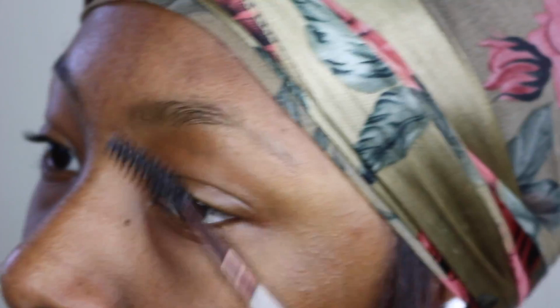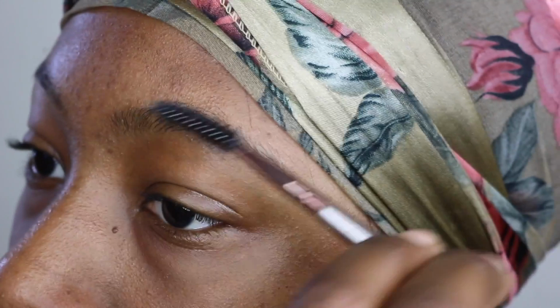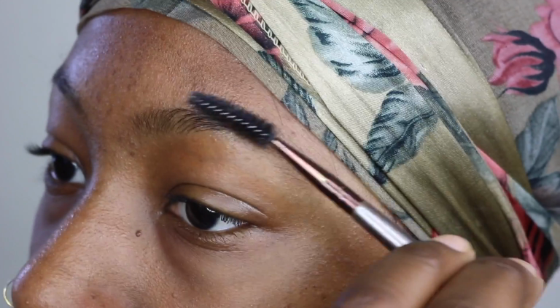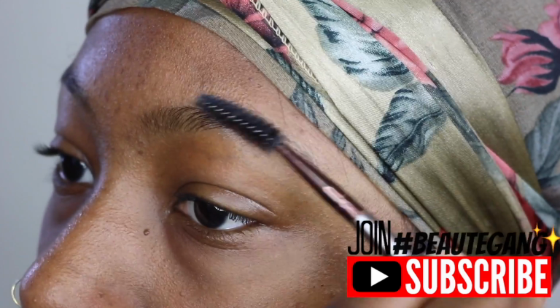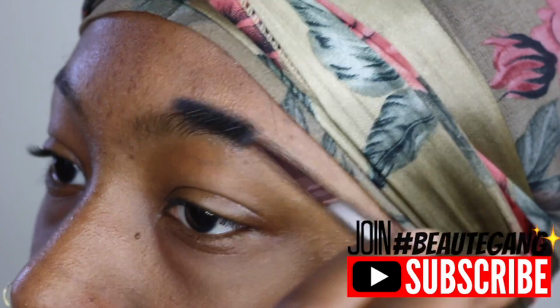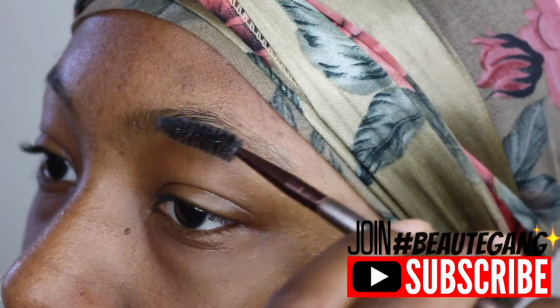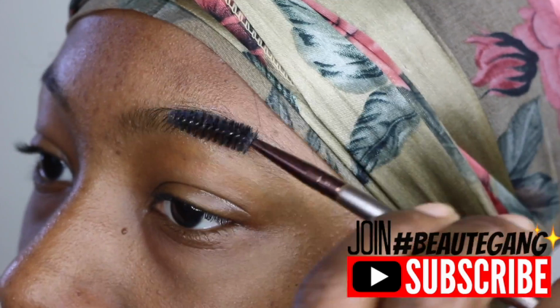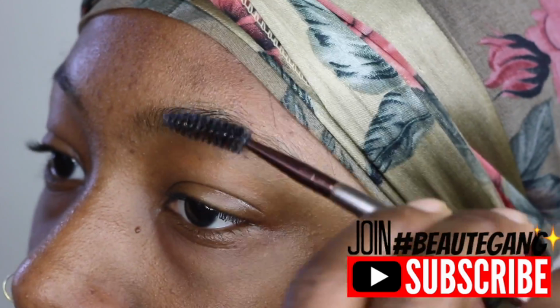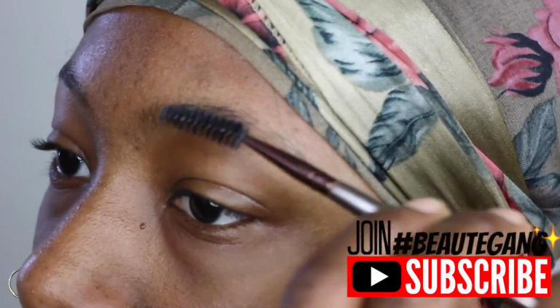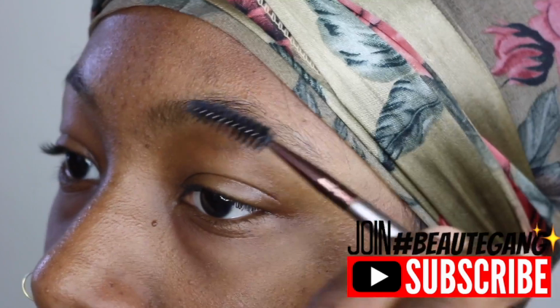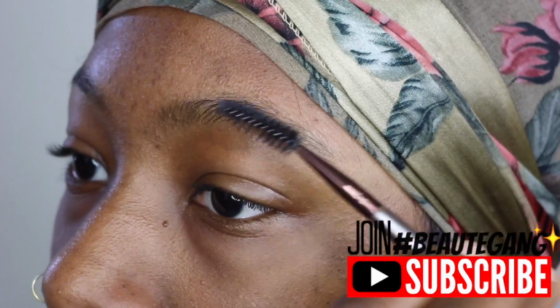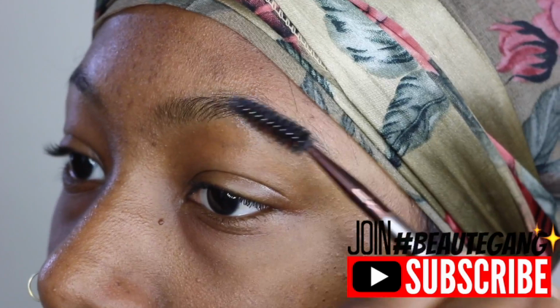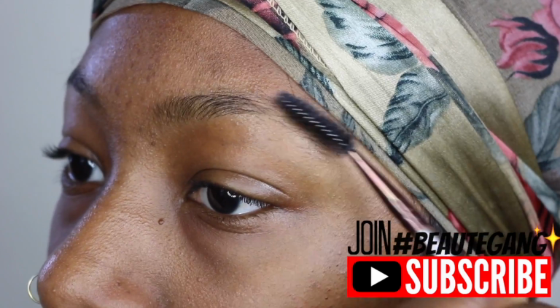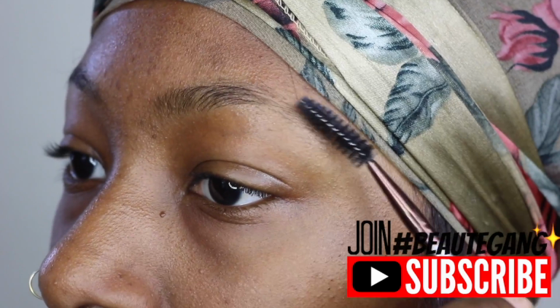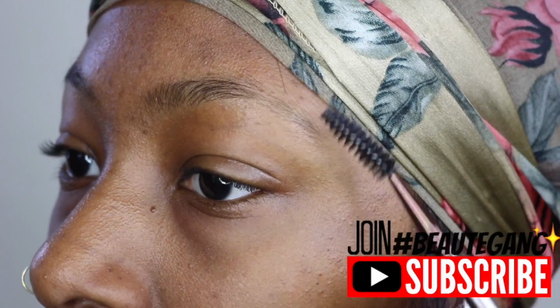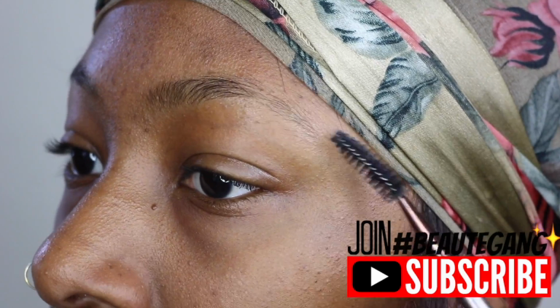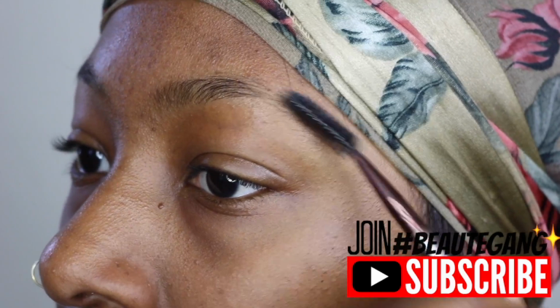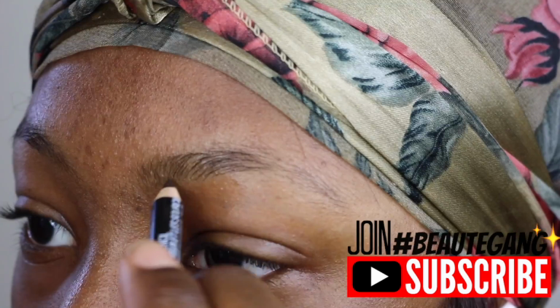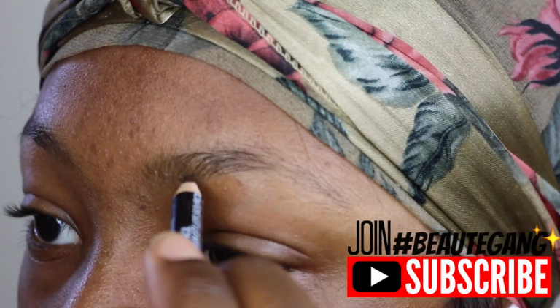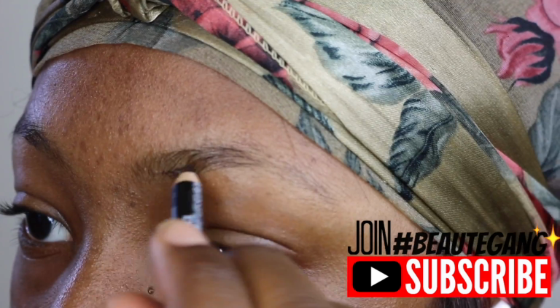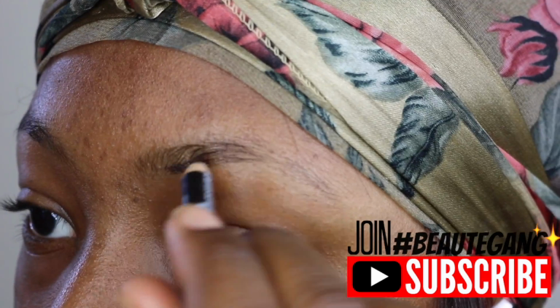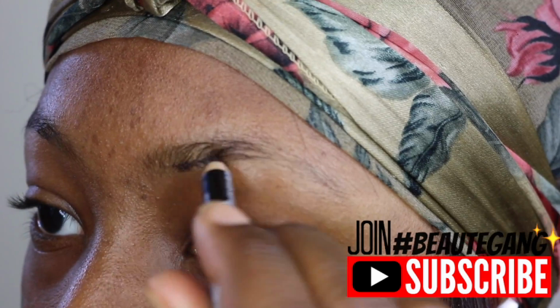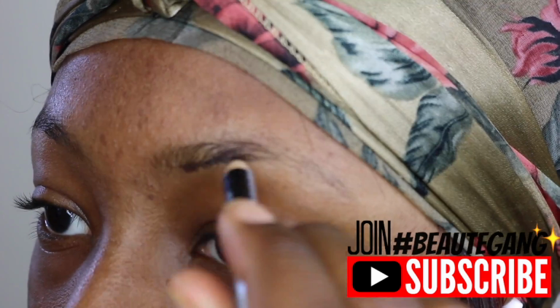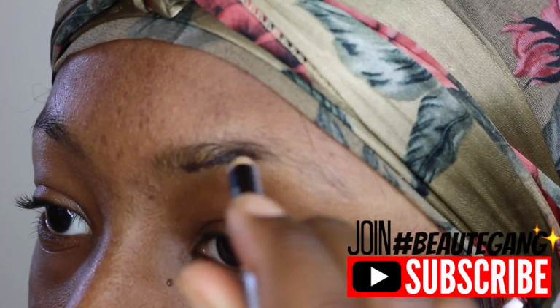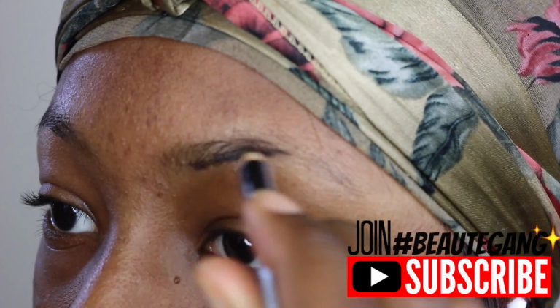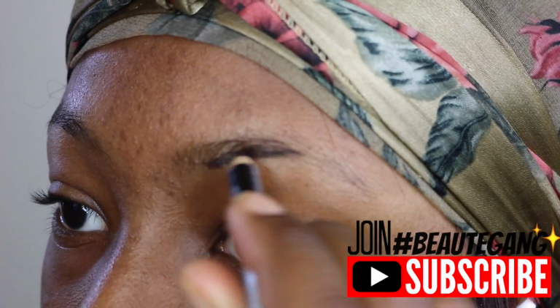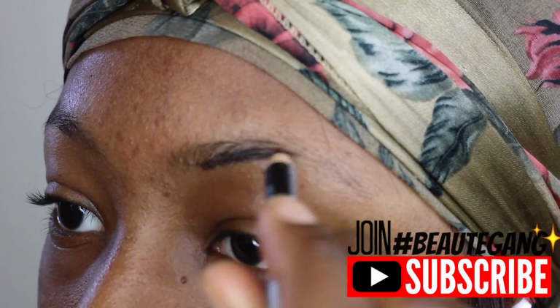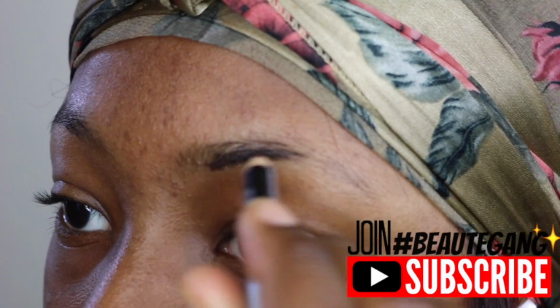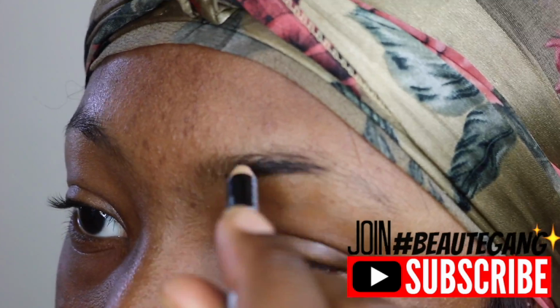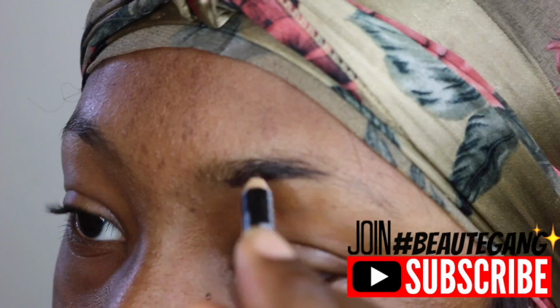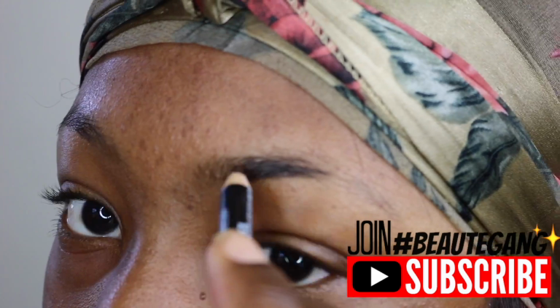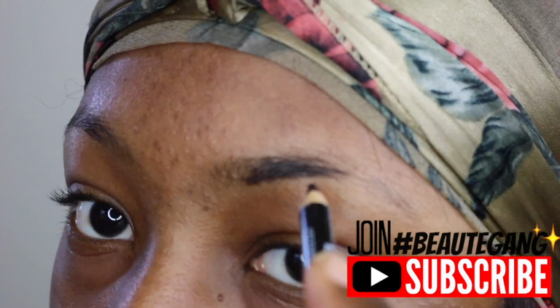What's good beauty gang, African Beauty here to give you guys a get ready with me basic everyday school slay.